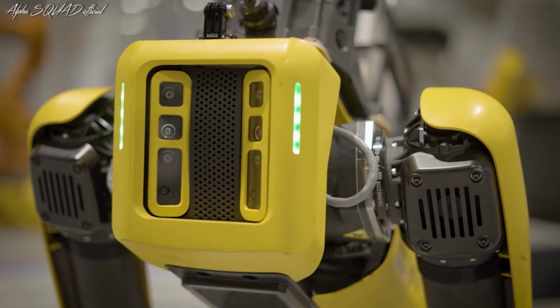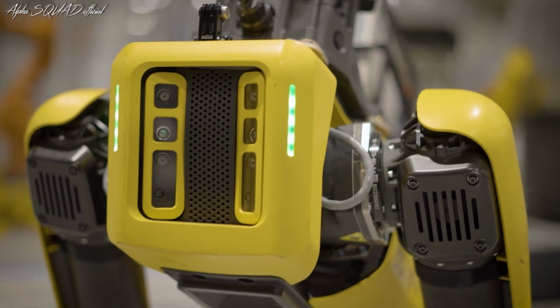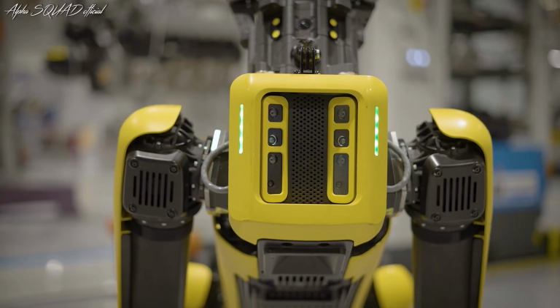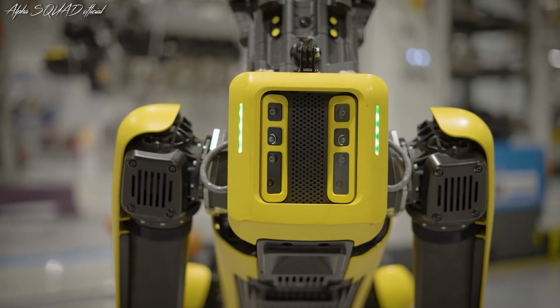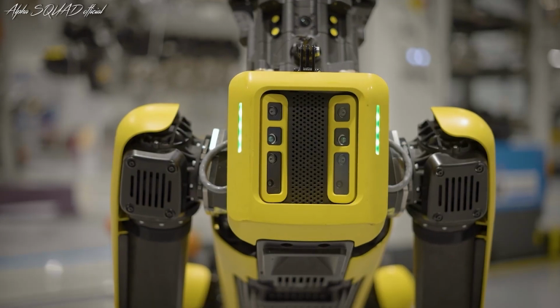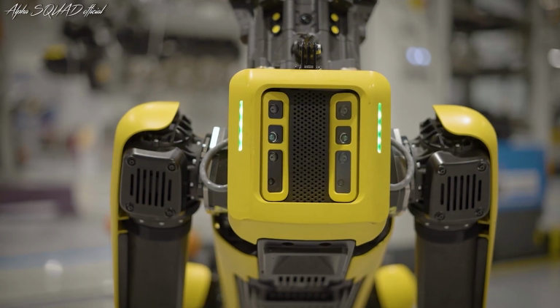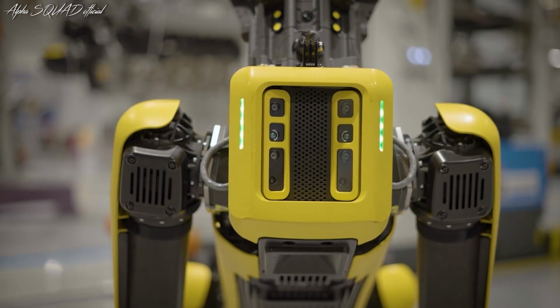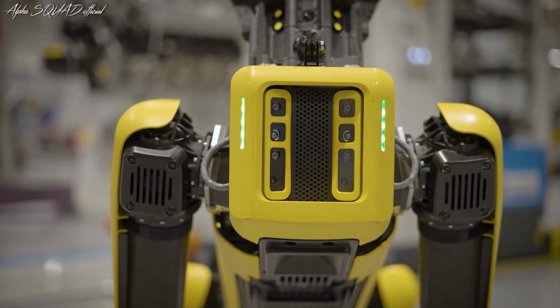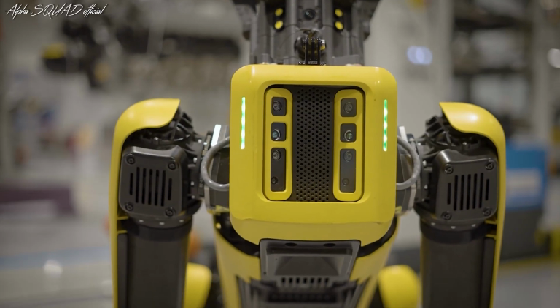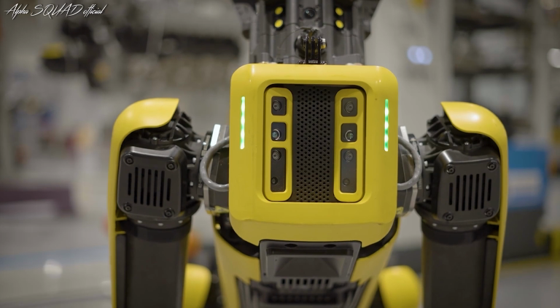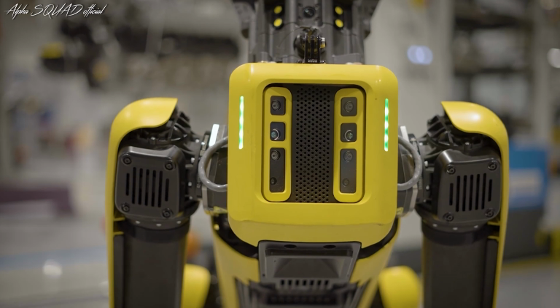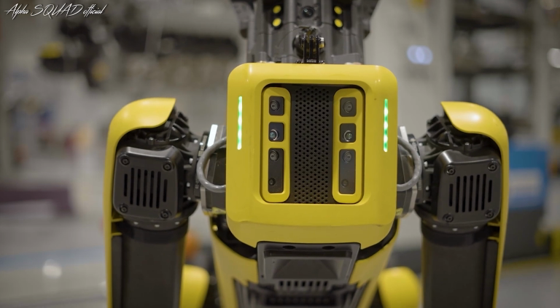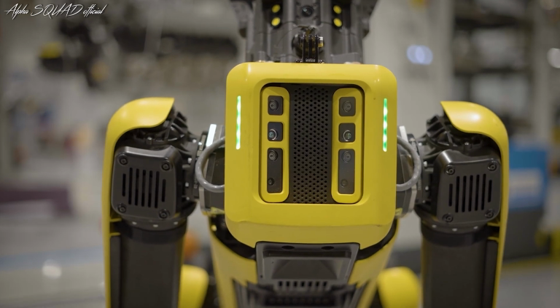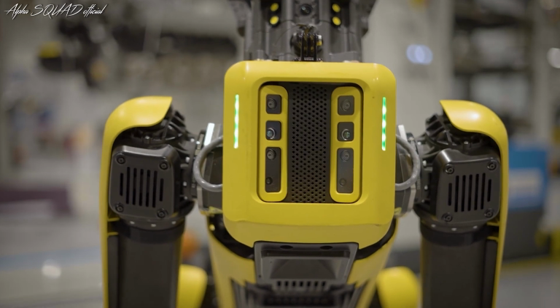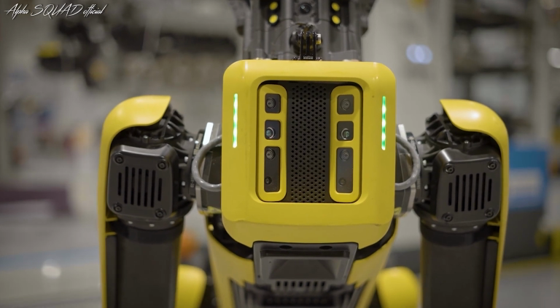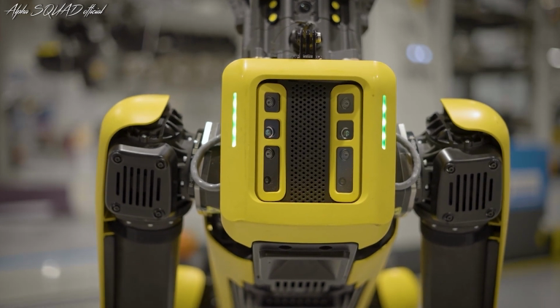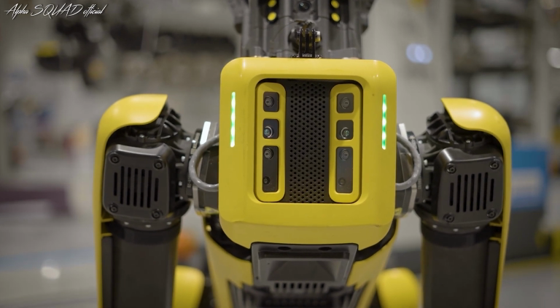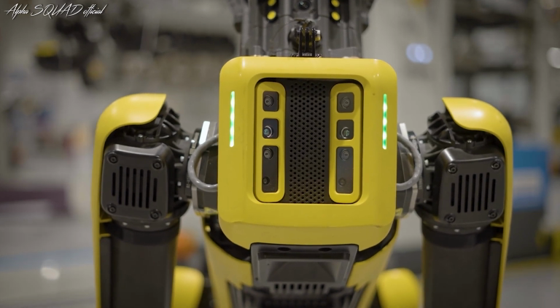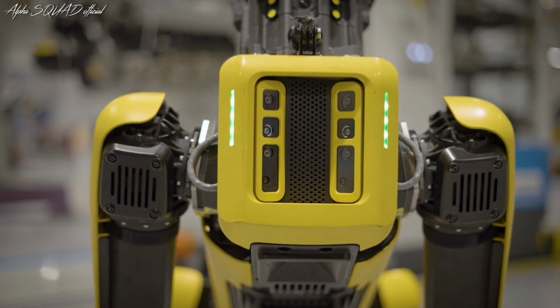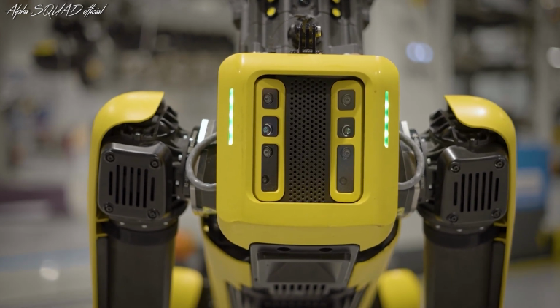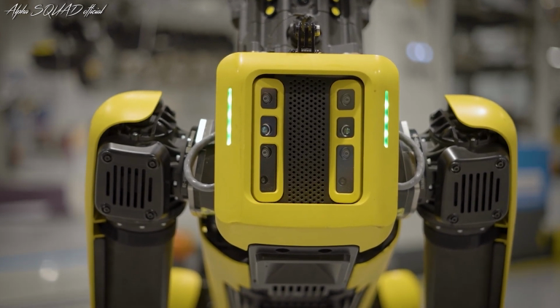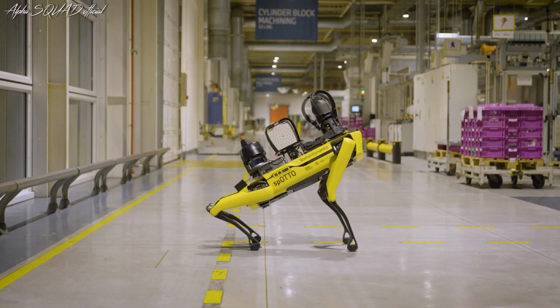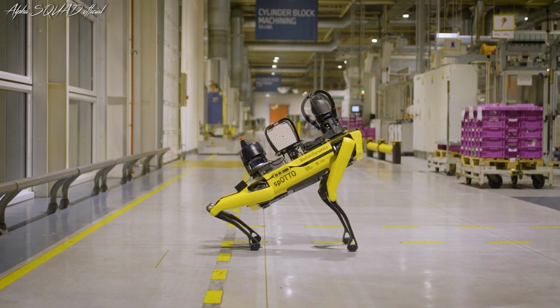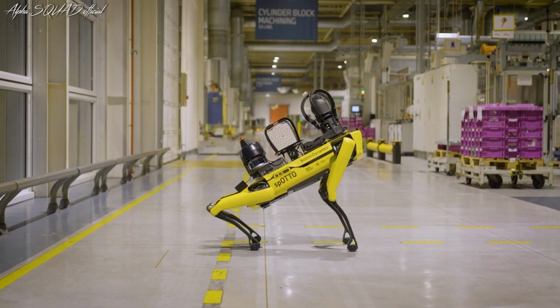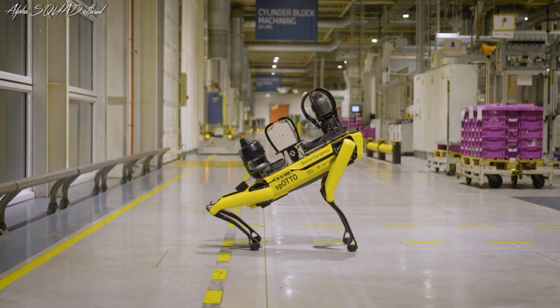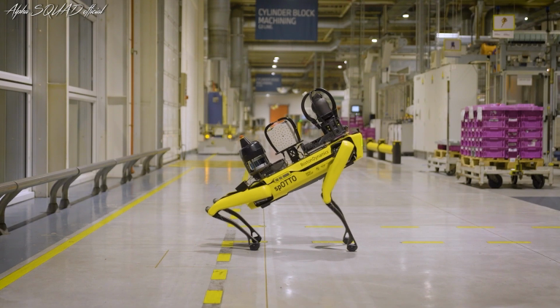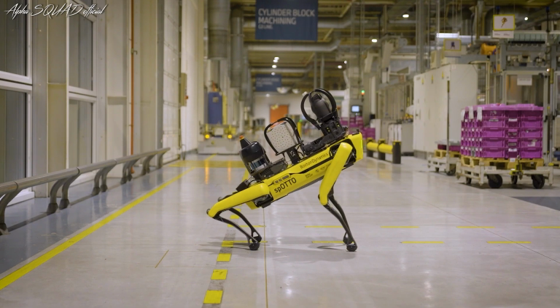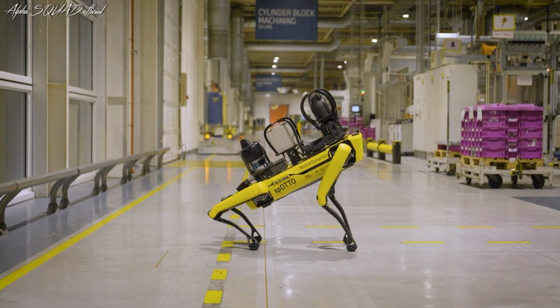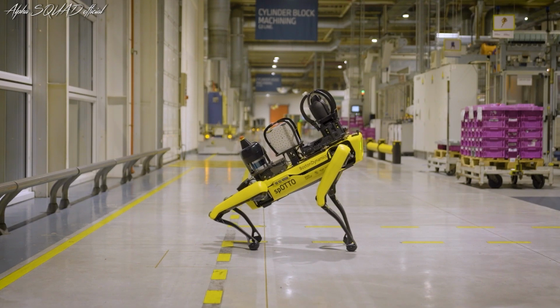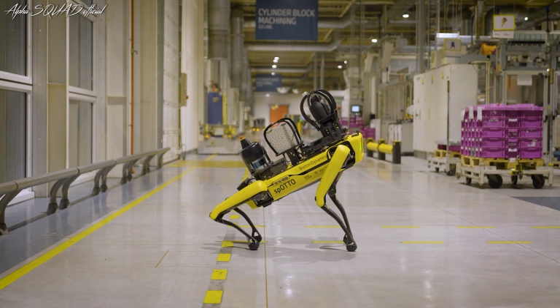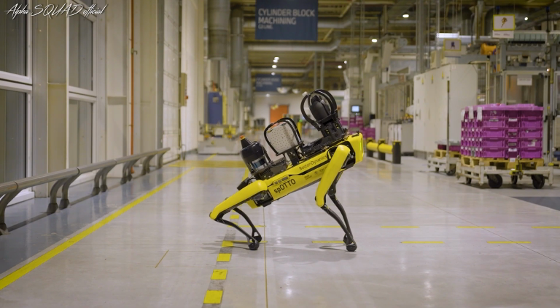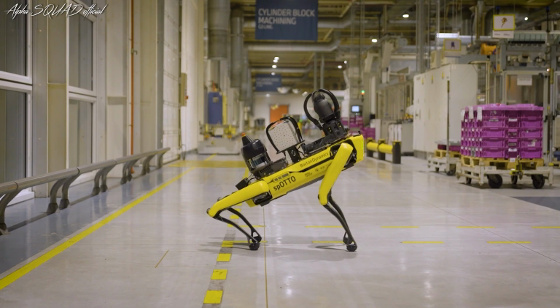Hello everyone, welcome back to AlphaSquad Official, your go-to destination for new car videos.